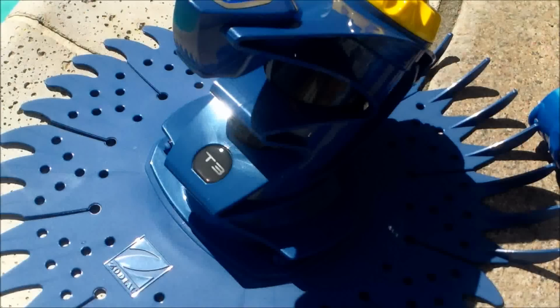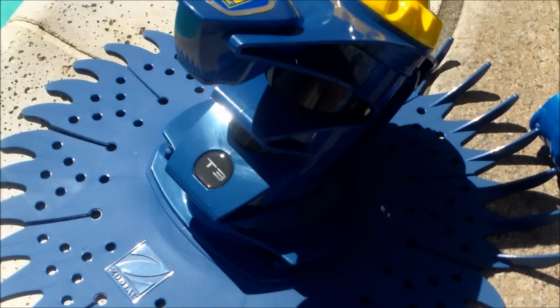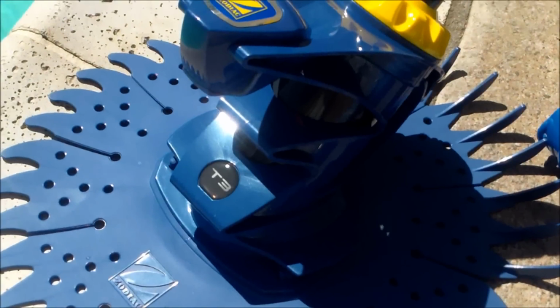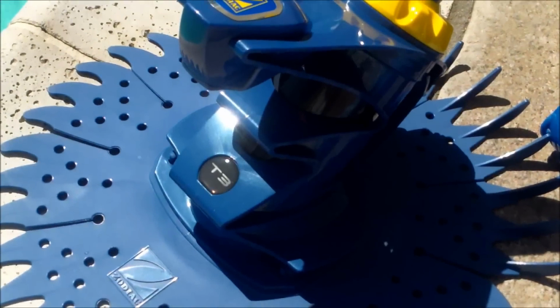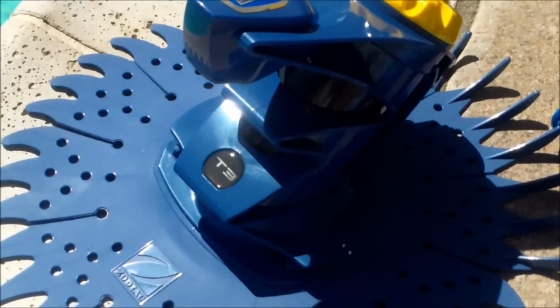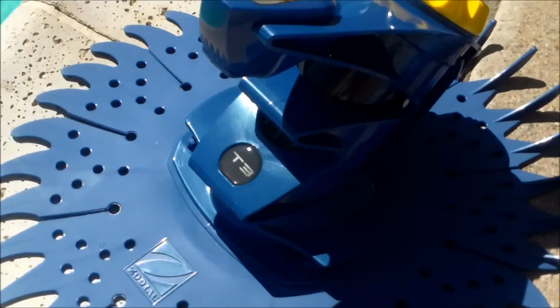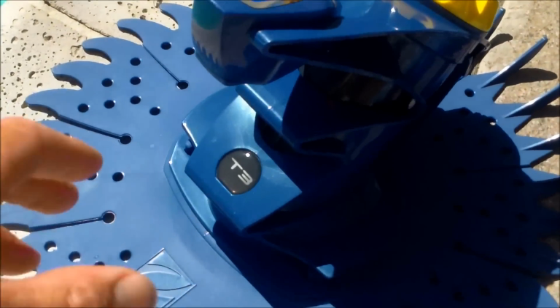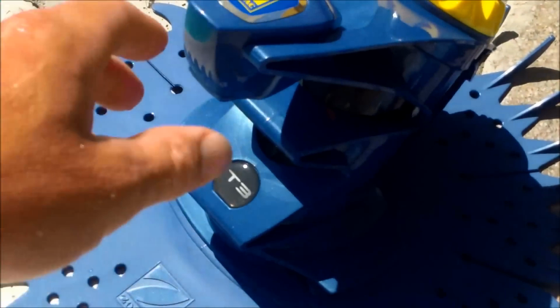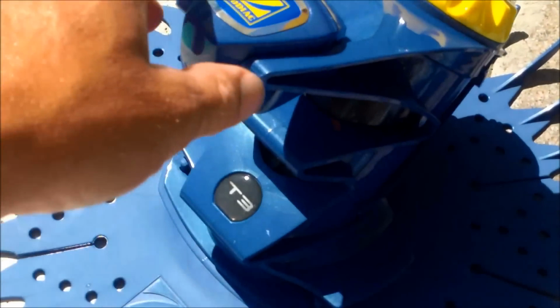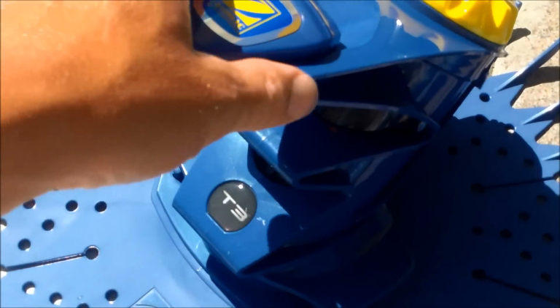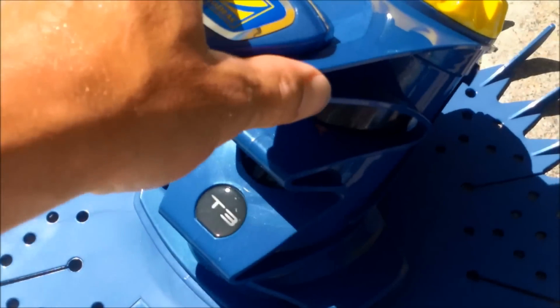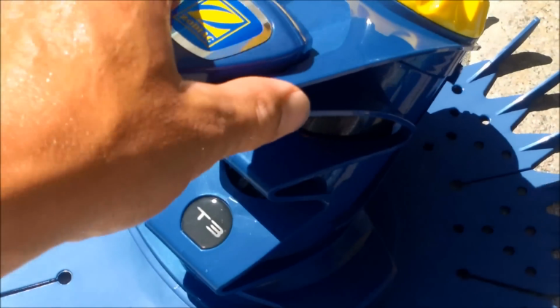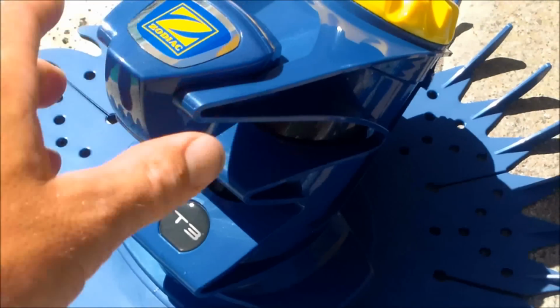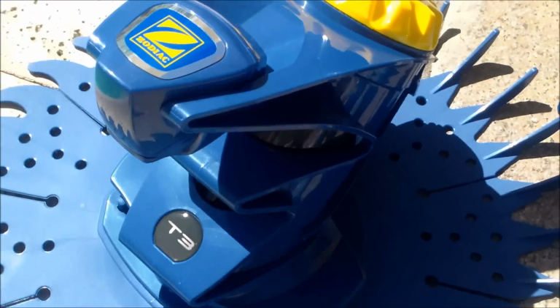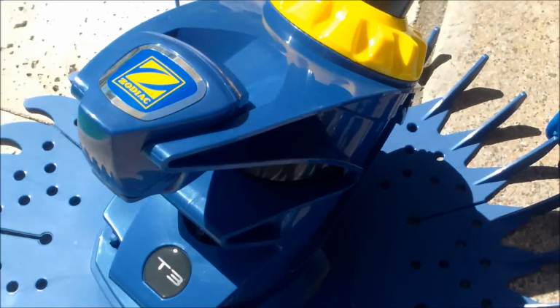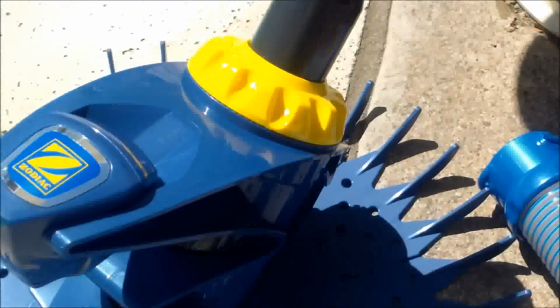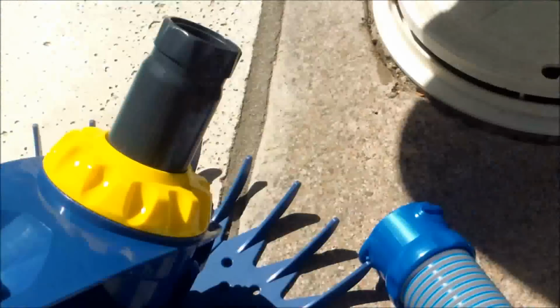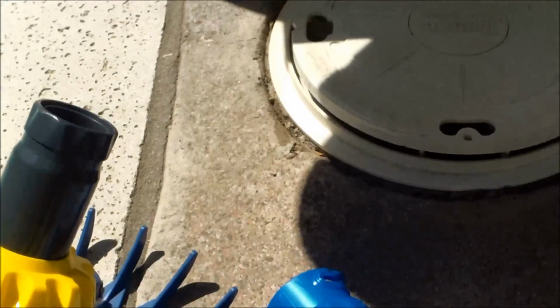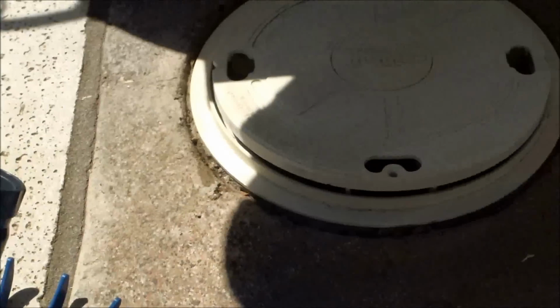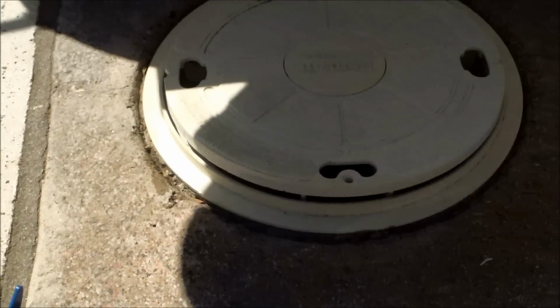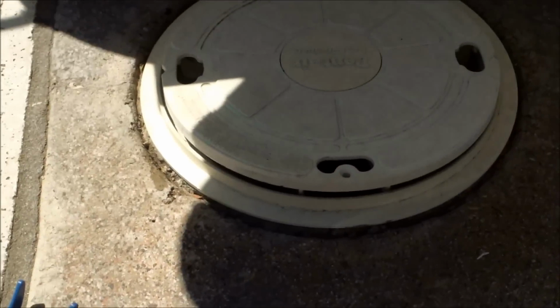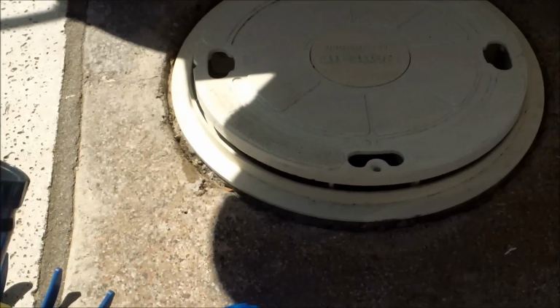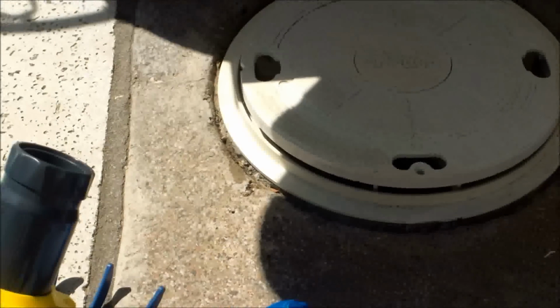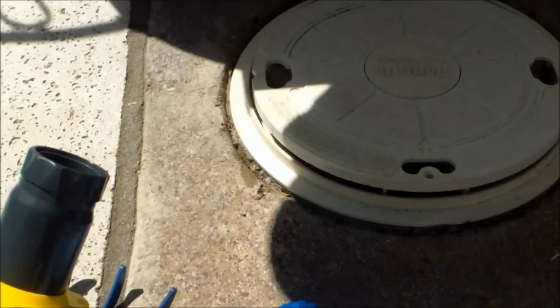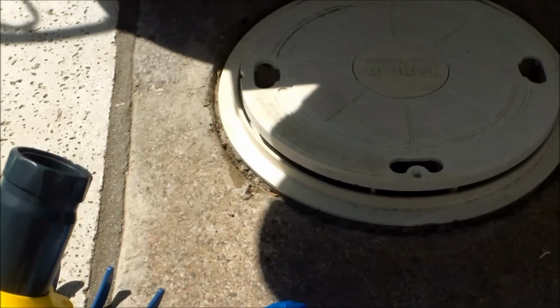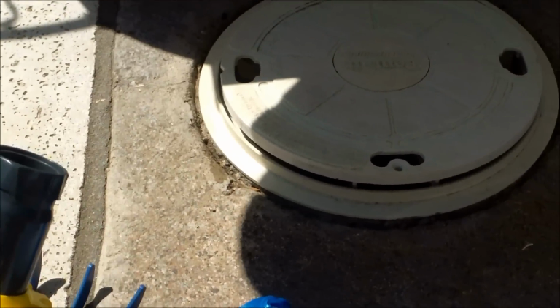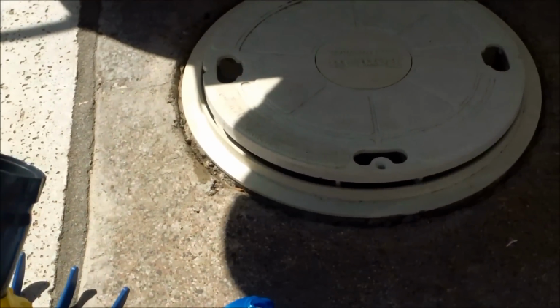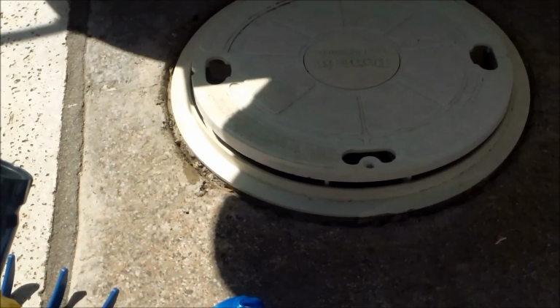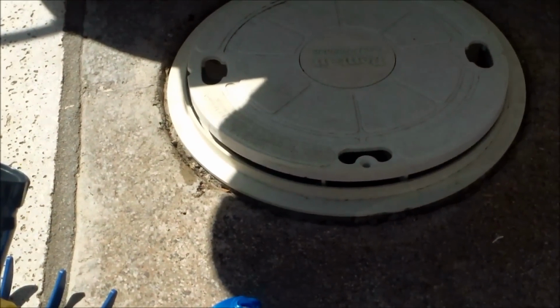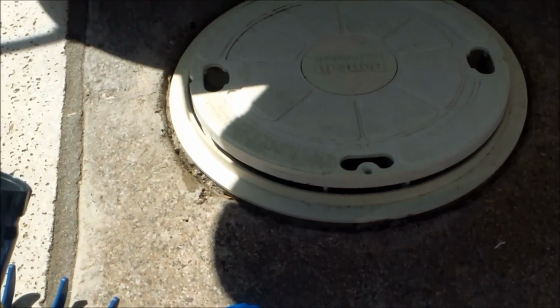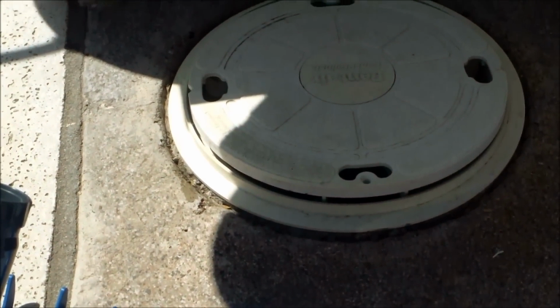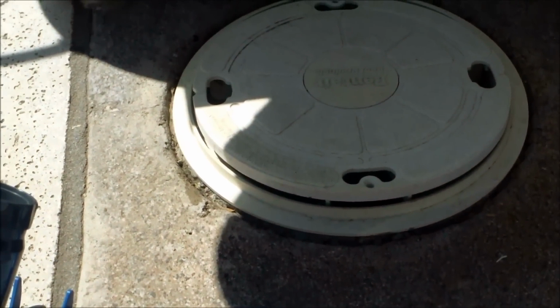The T3 is a suction side cleaner, so it can be hooked up either through your skimmer or through a side port in your pool.